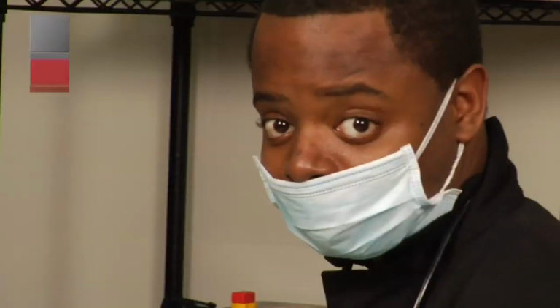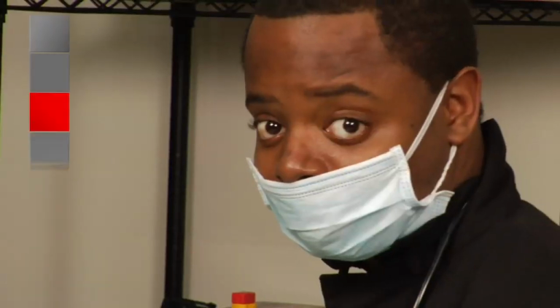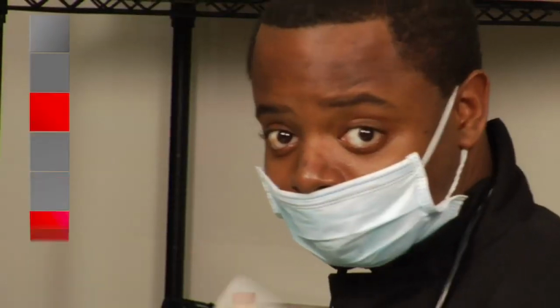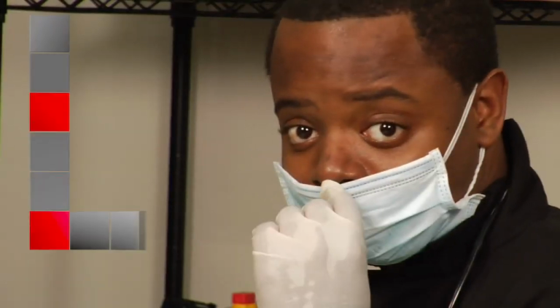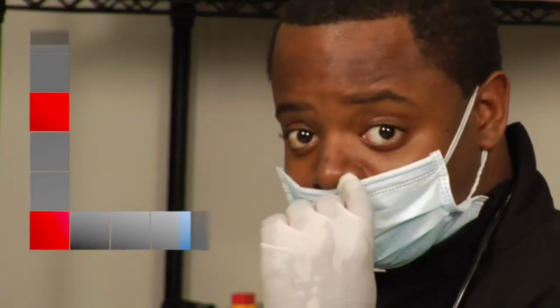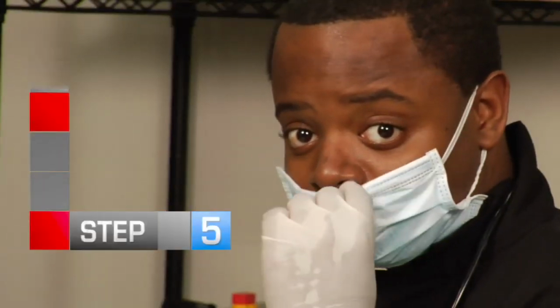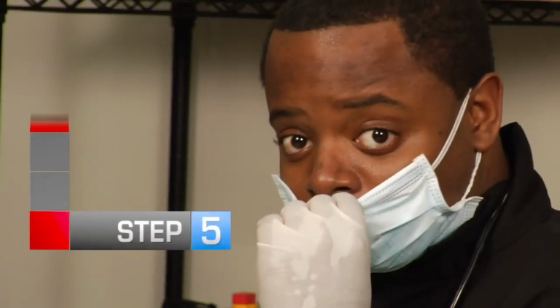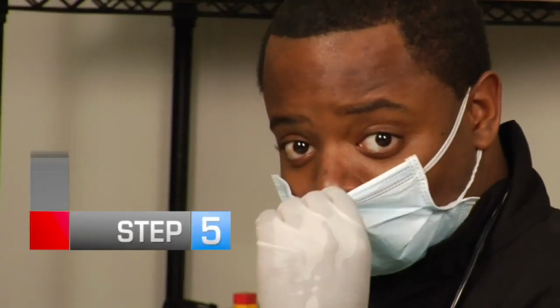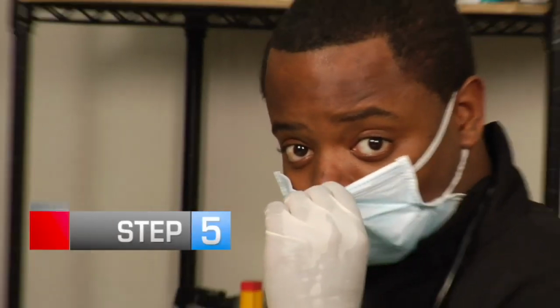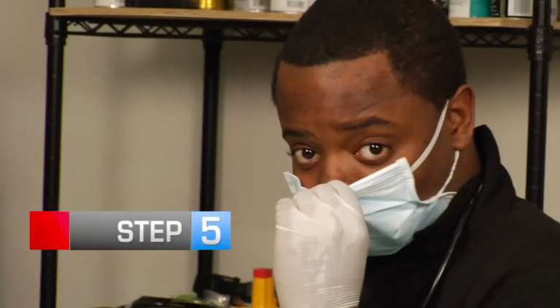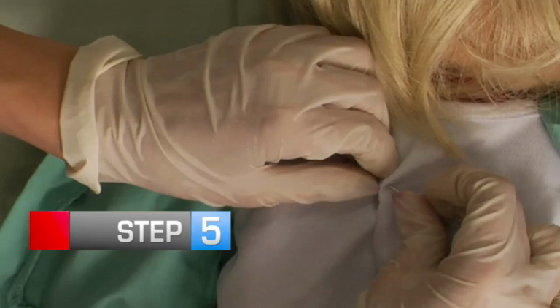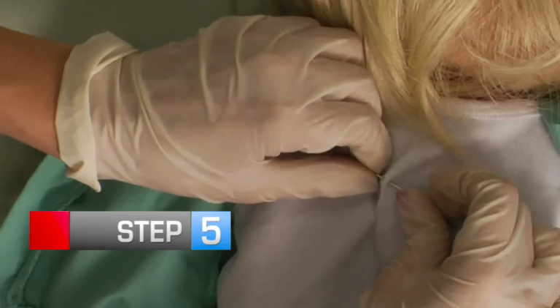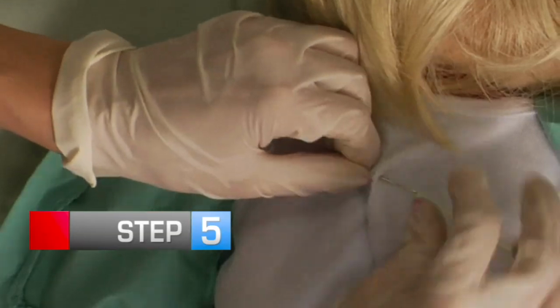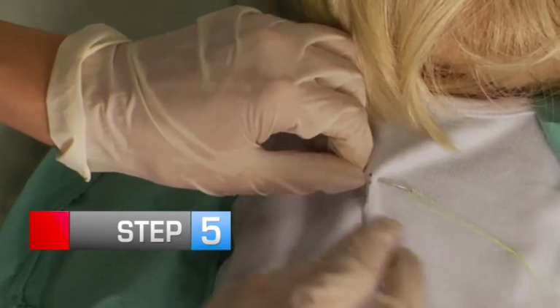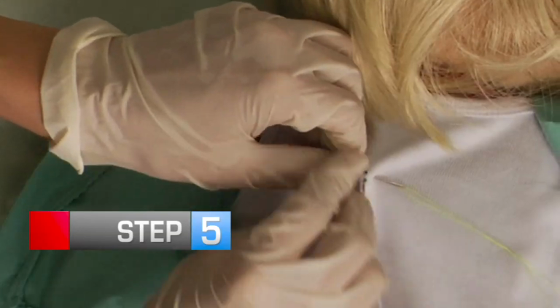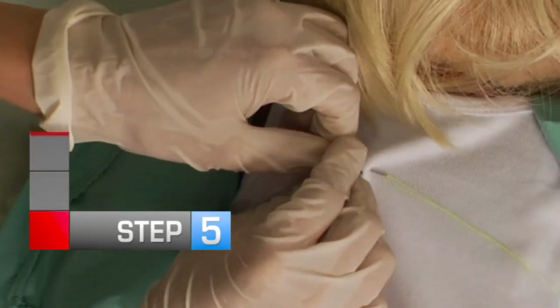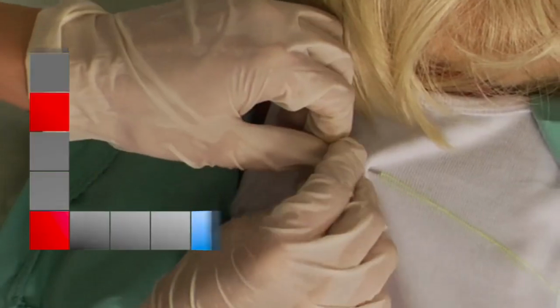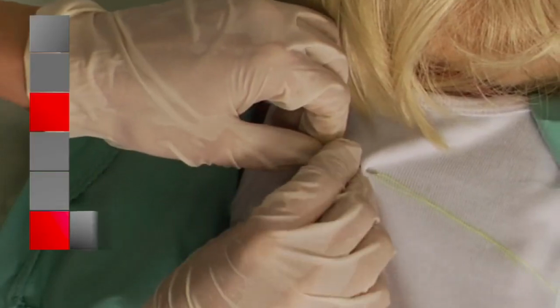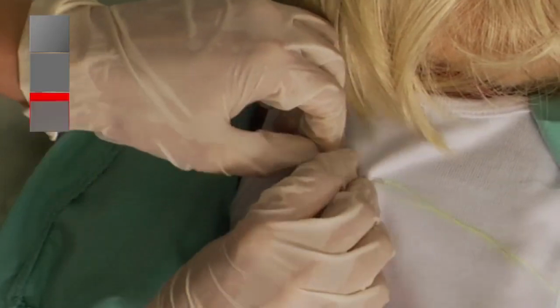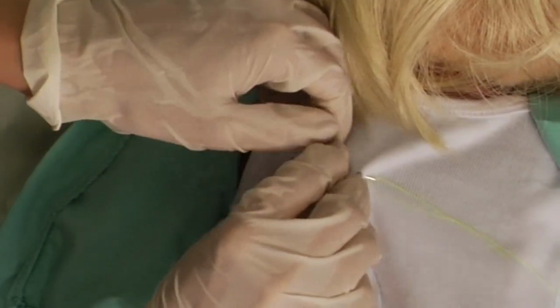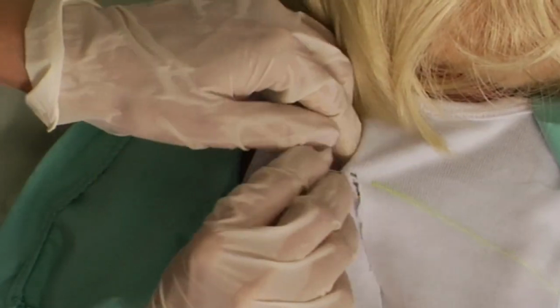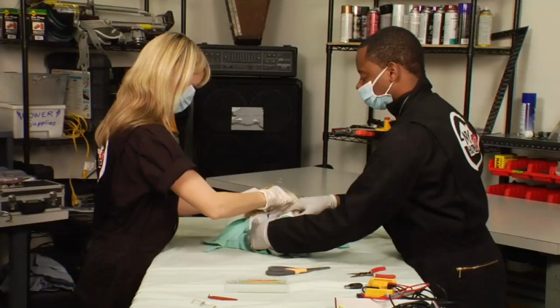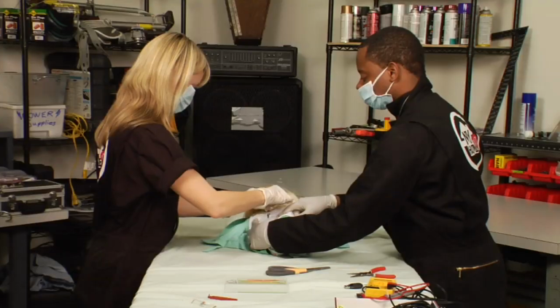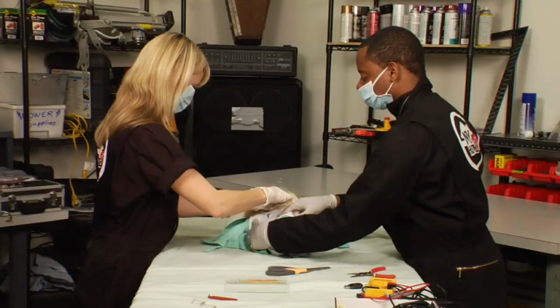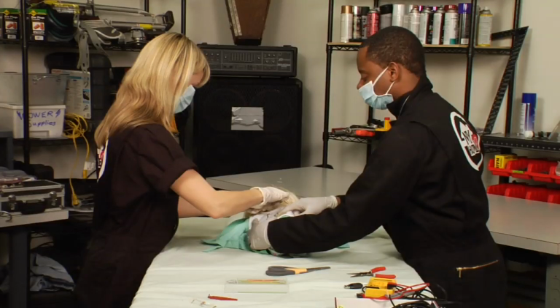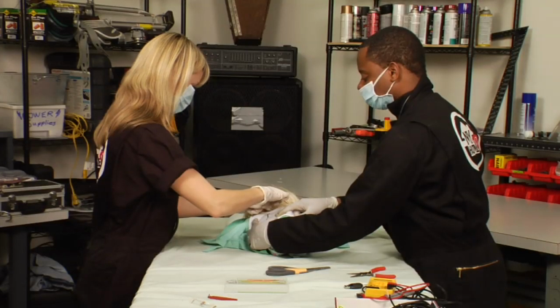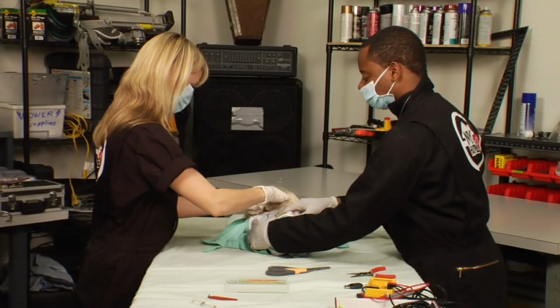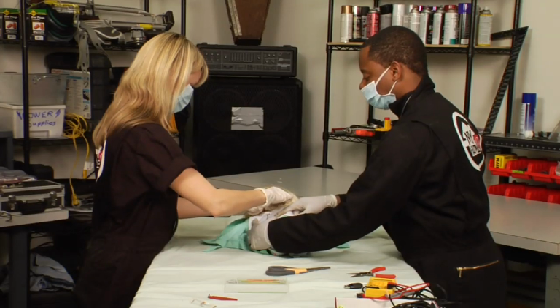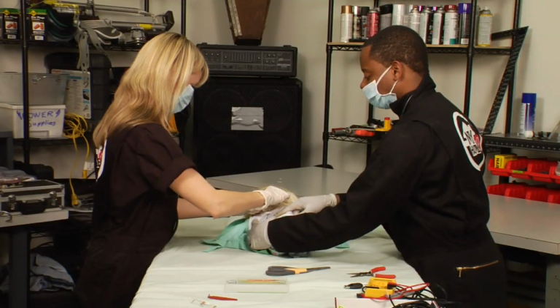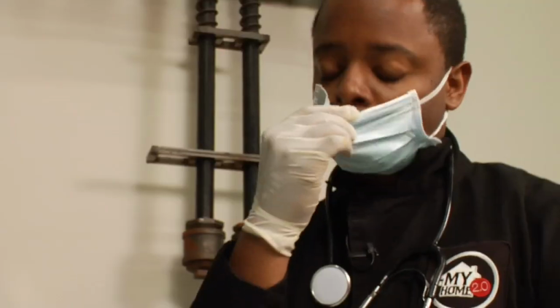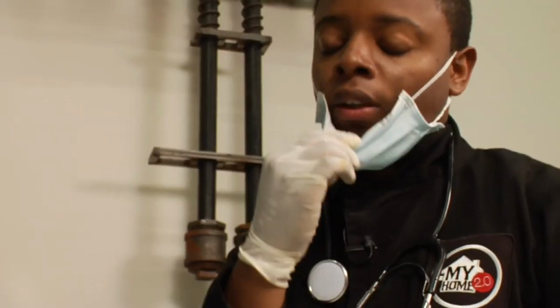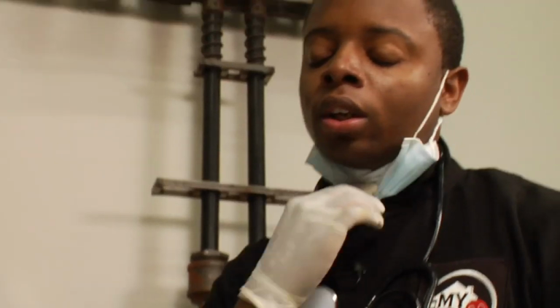Step 5: Carefully sew up your teddy bear. Bears prefer a cotton thread, which is less abrasive and prevents scarring.